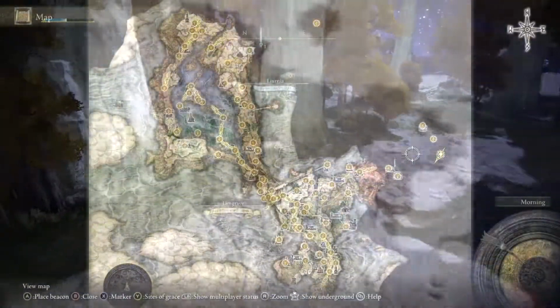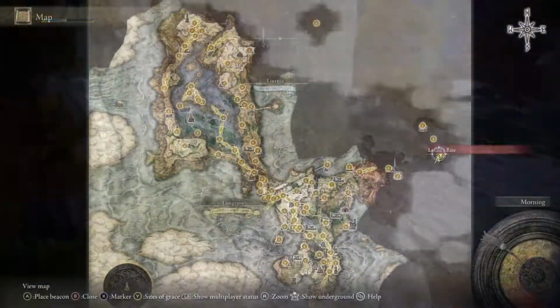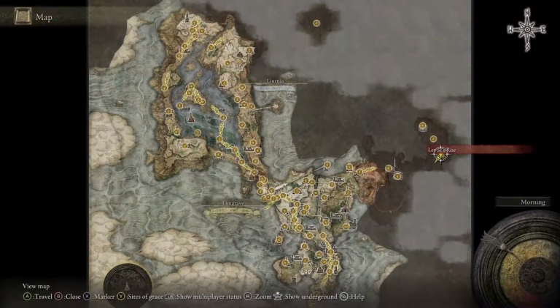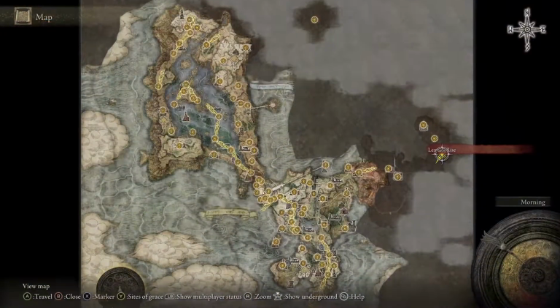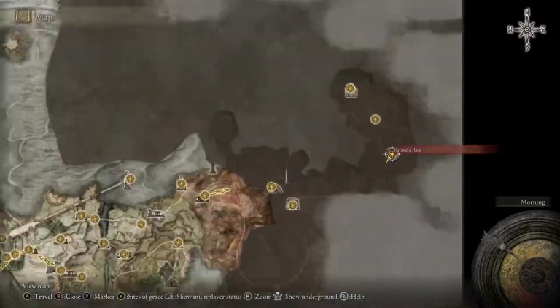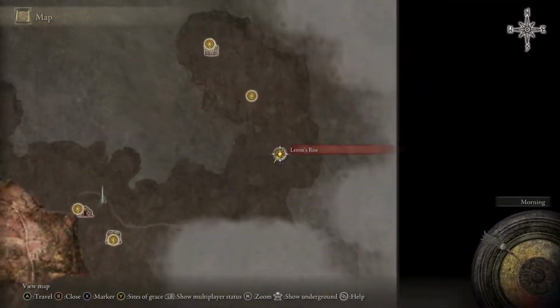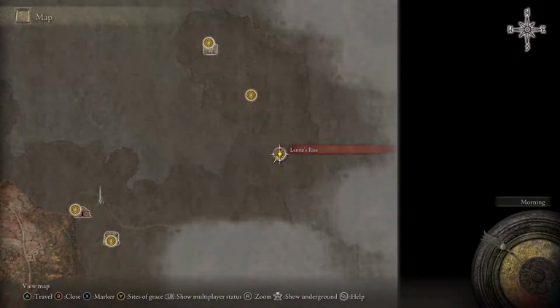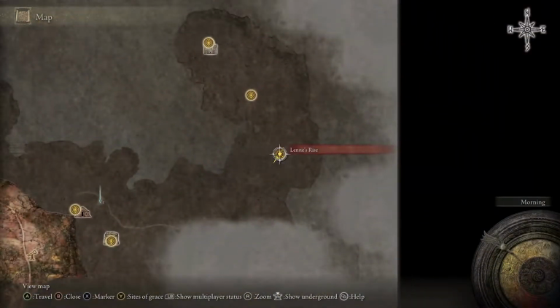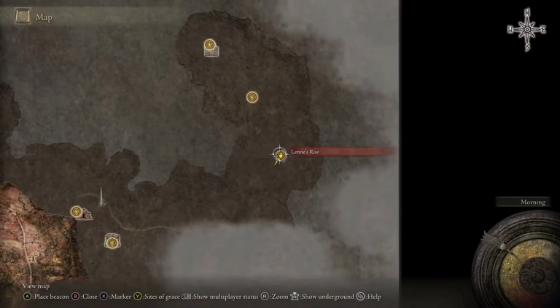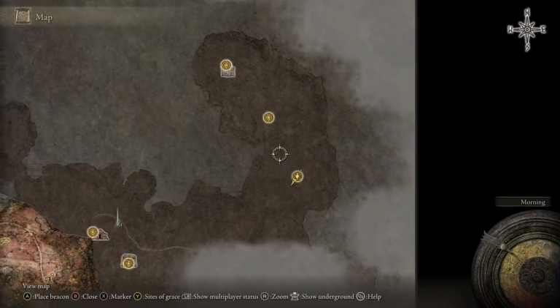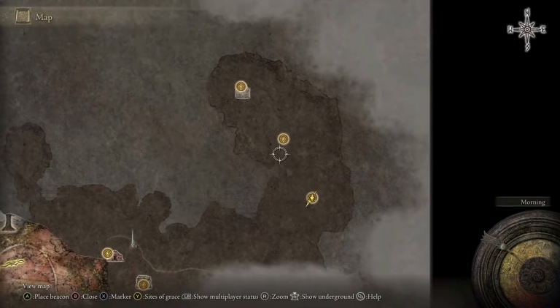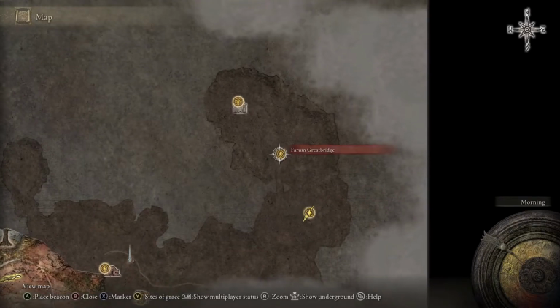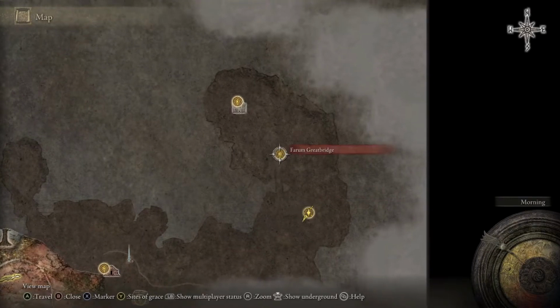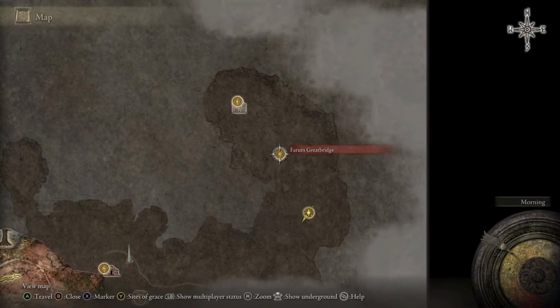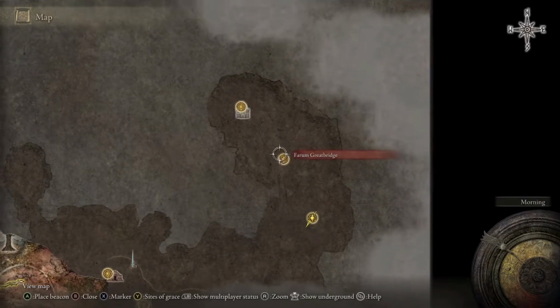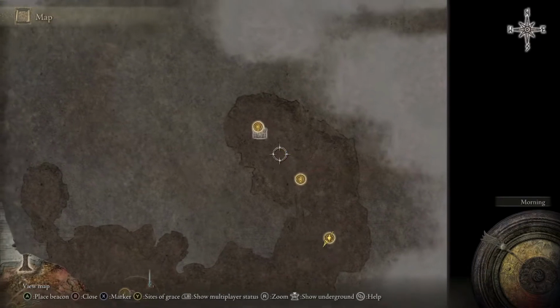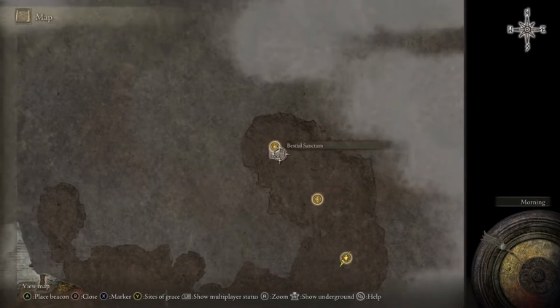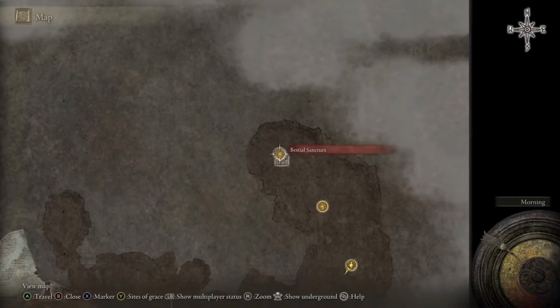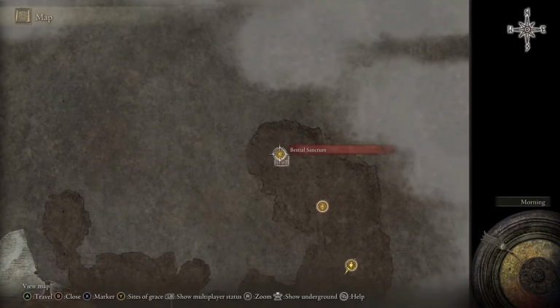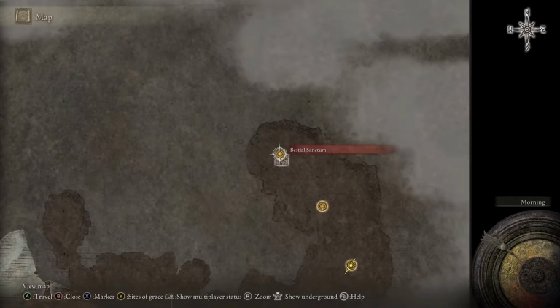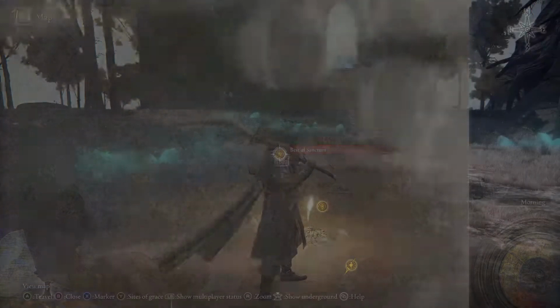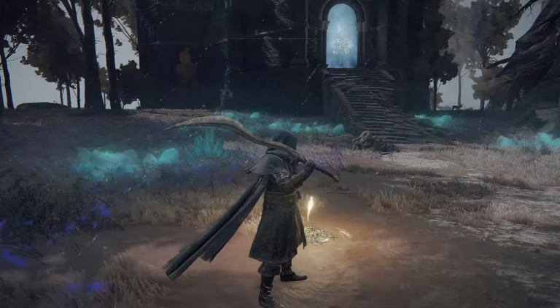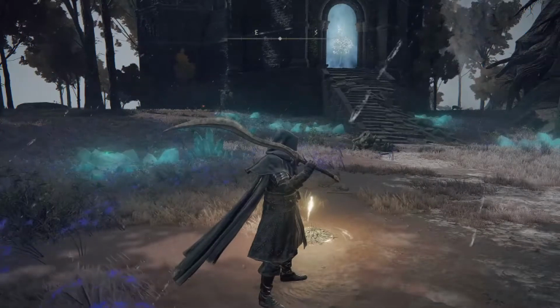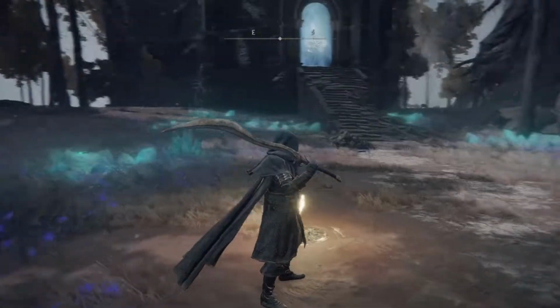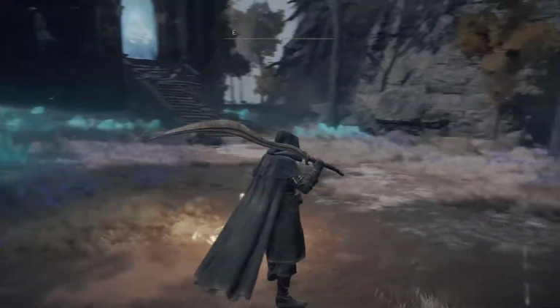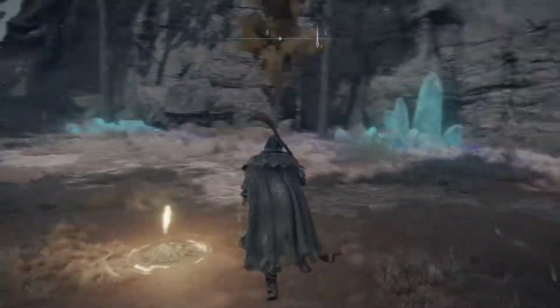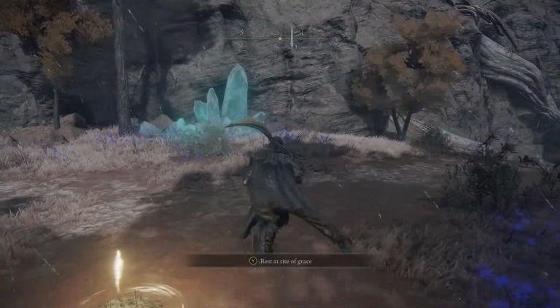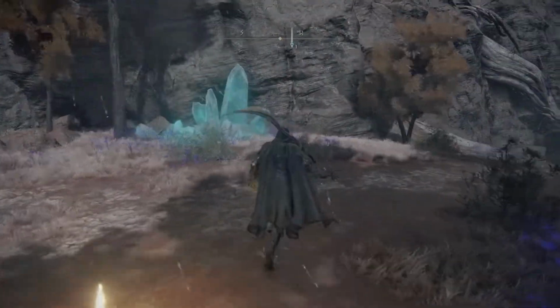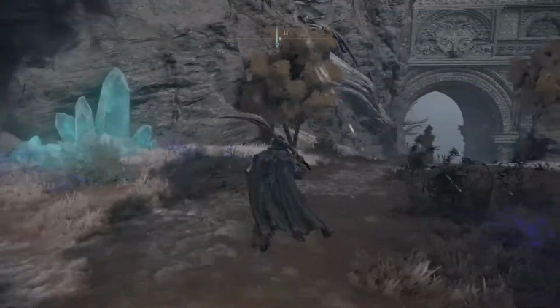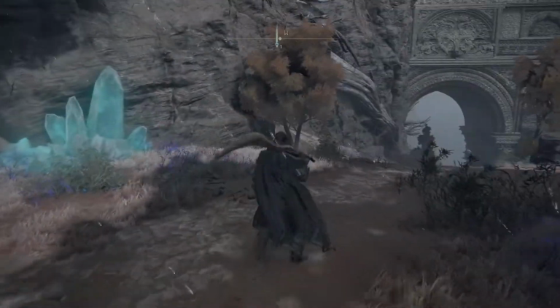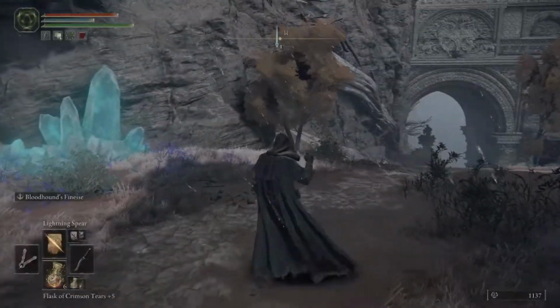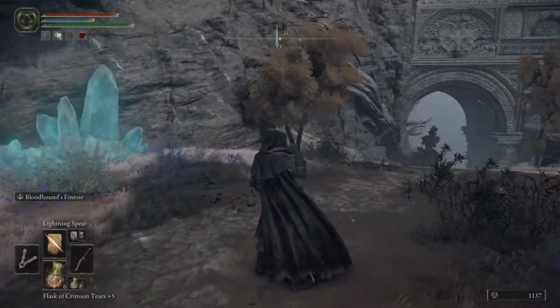You can see it's right here on the map in Caelid. If you have the Bestial Sanctum site of grace, it's right down the path from there.